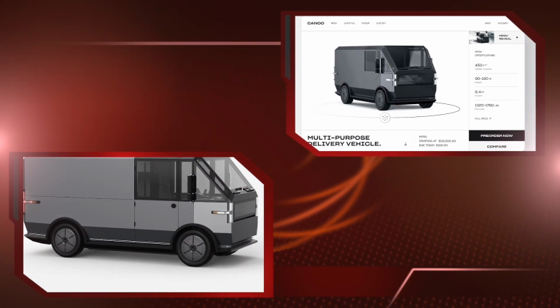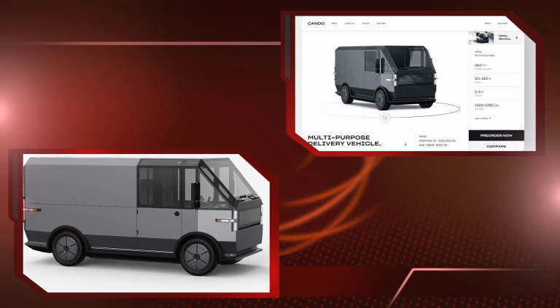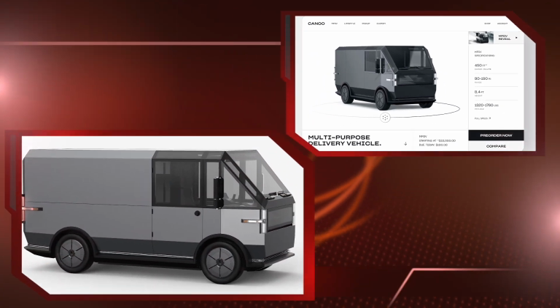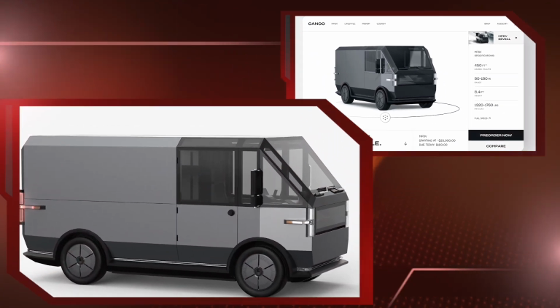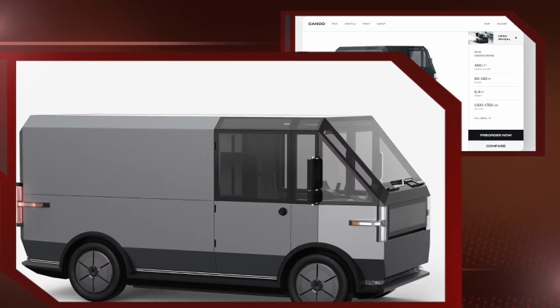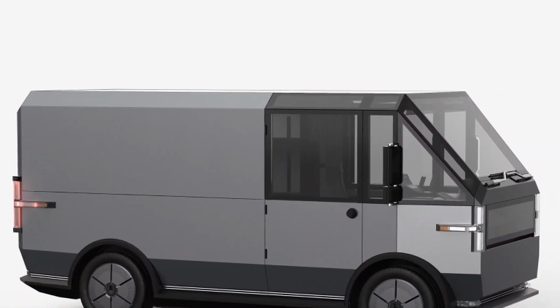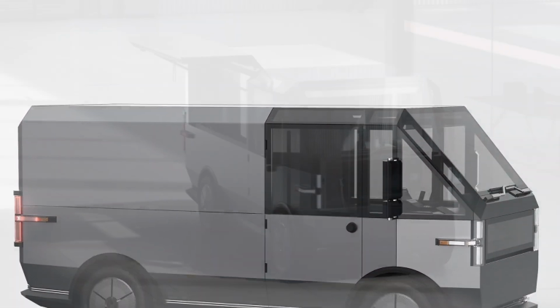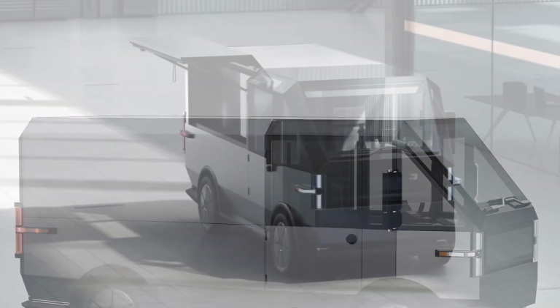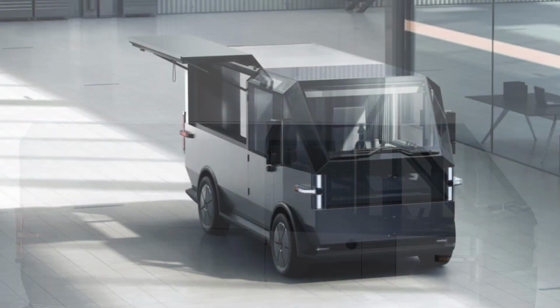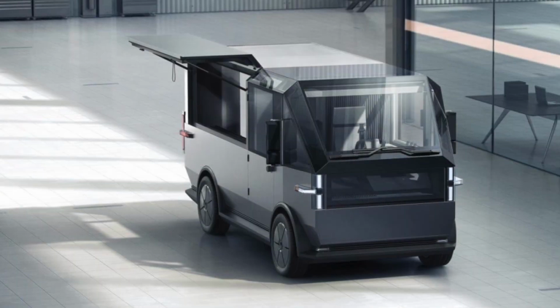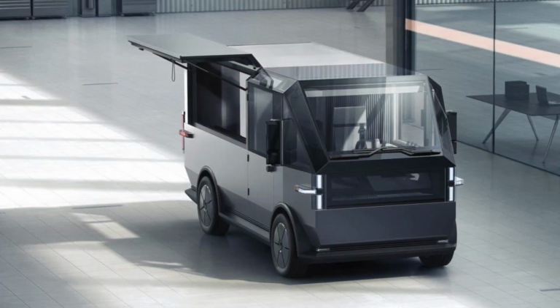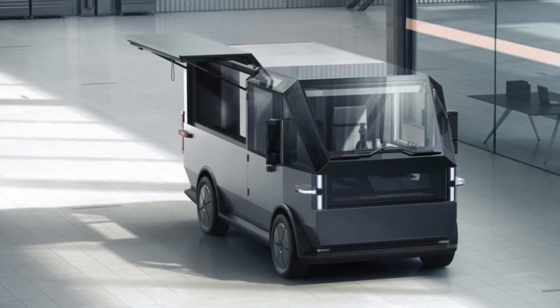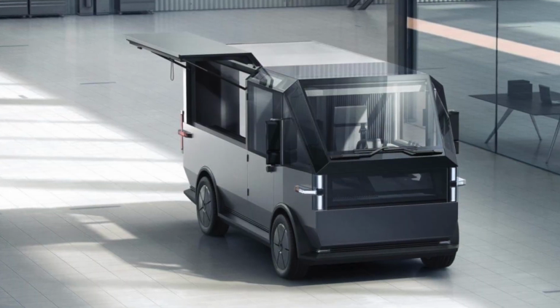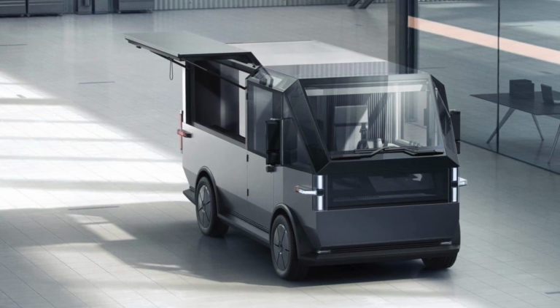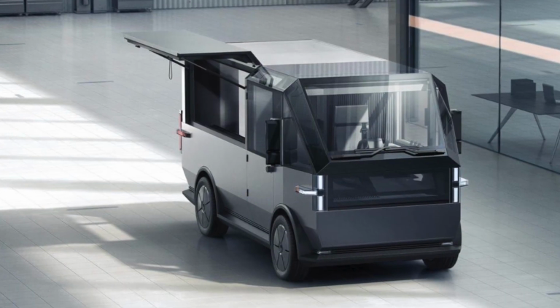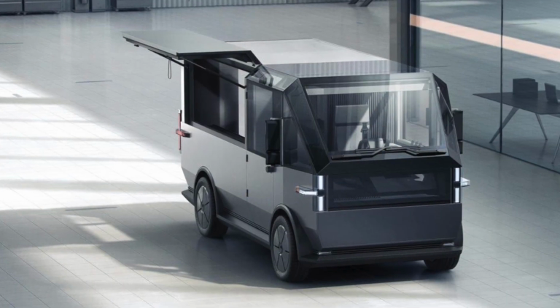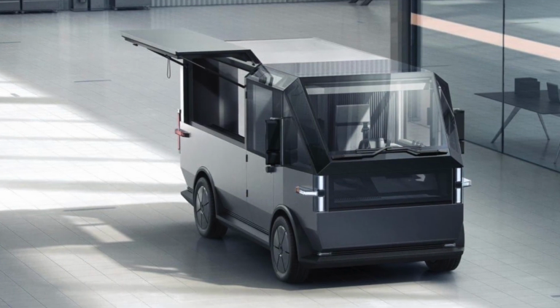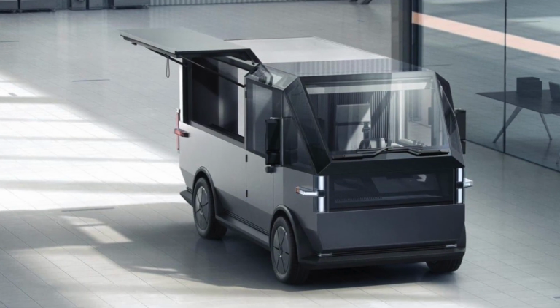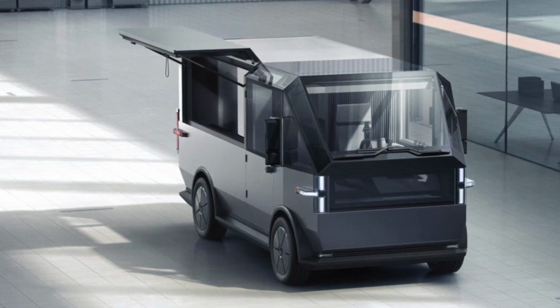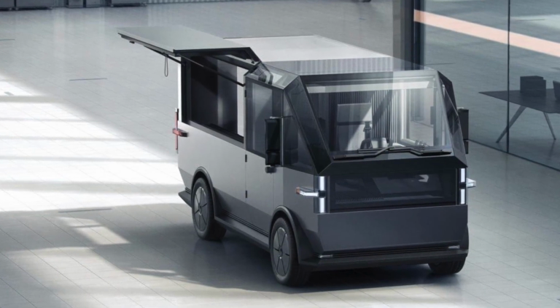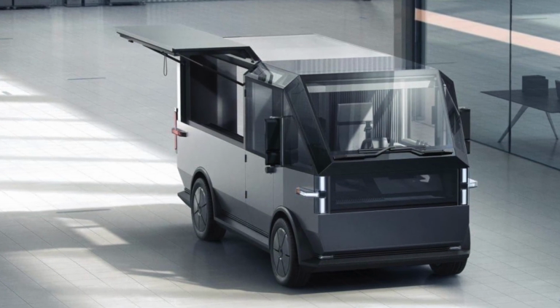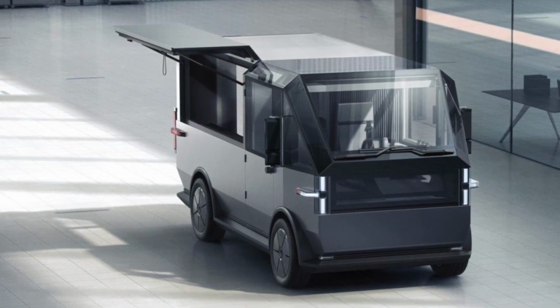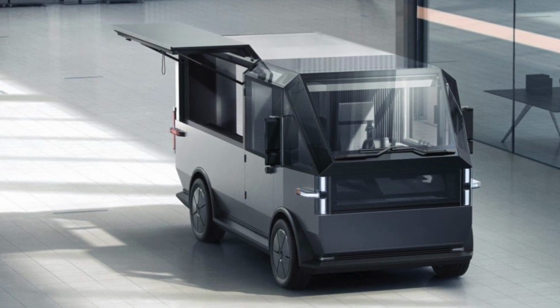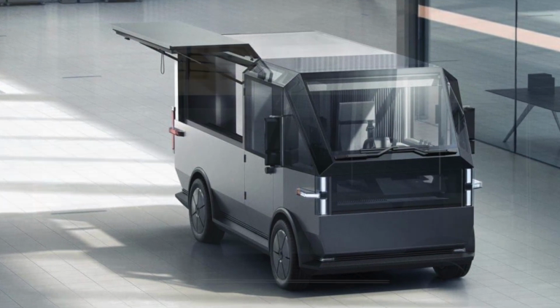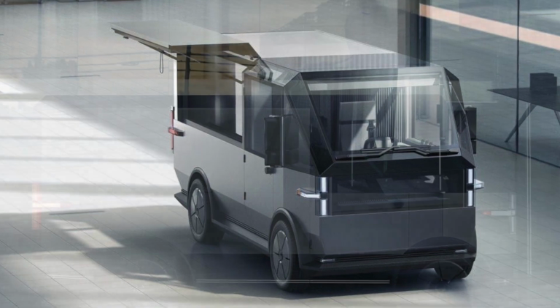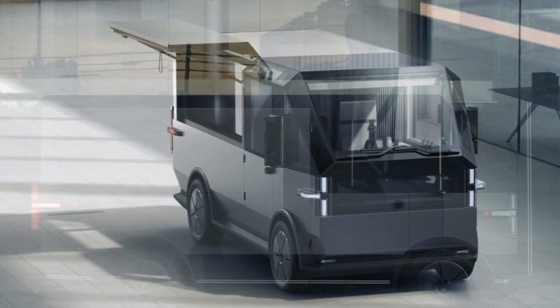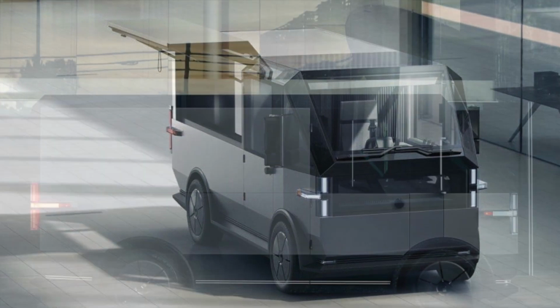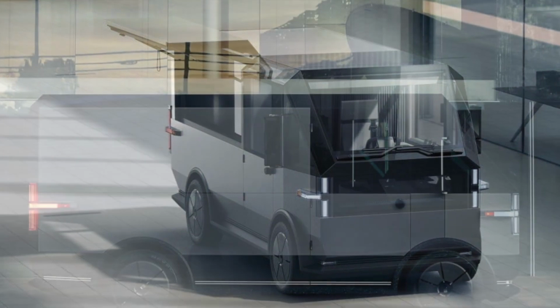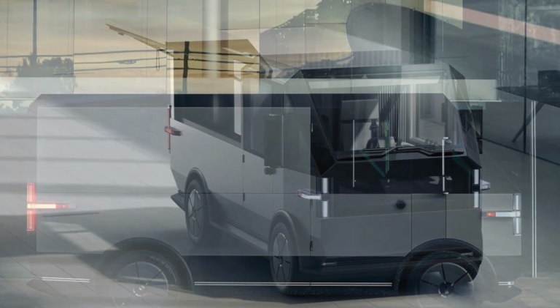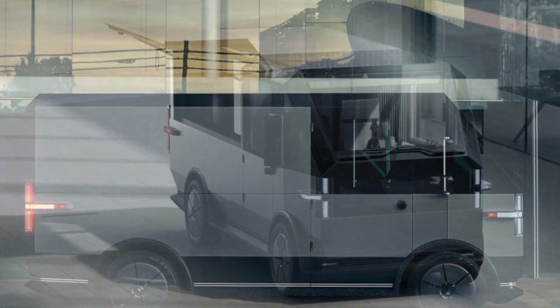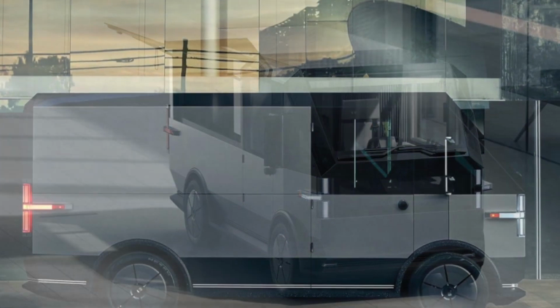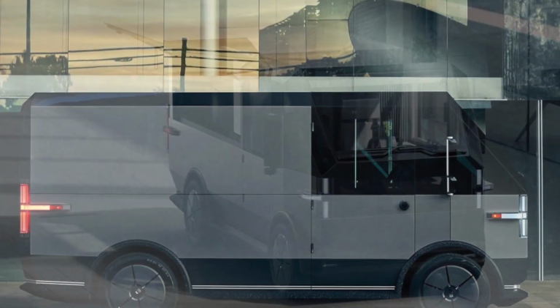Canoe envisions a number of use cases for the MPDV vans, from small business delivery to food truck use.